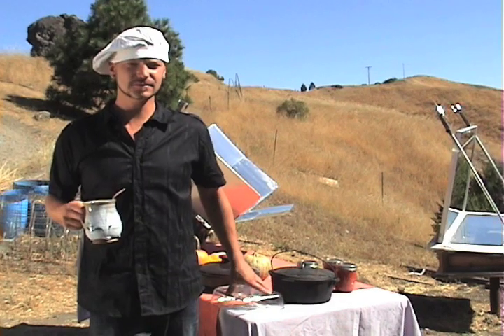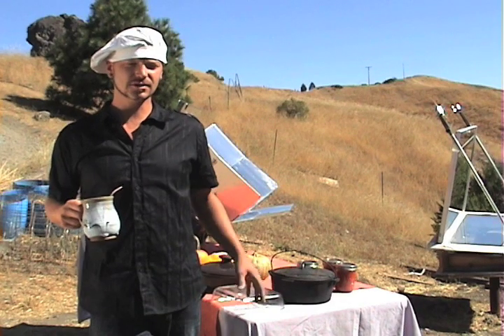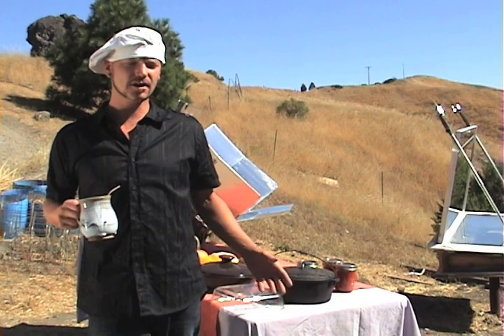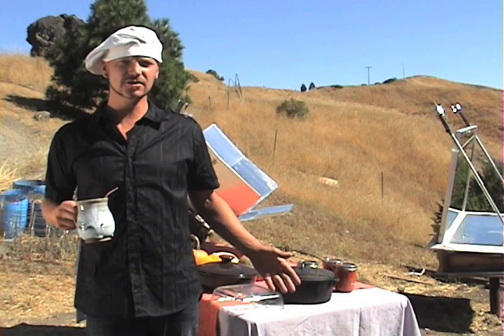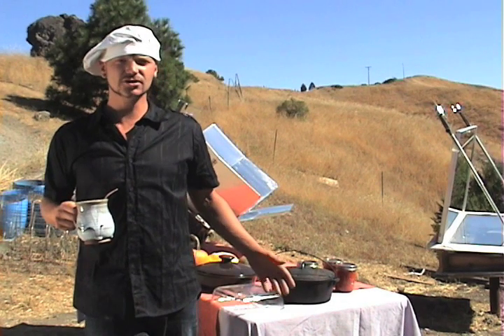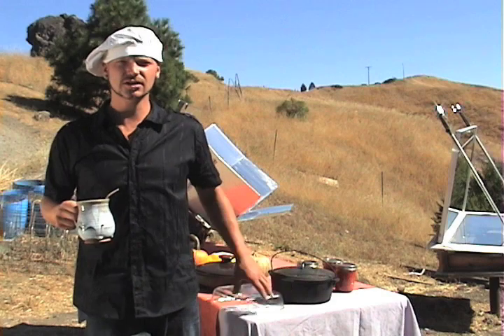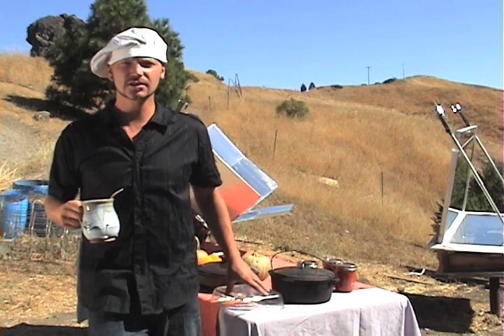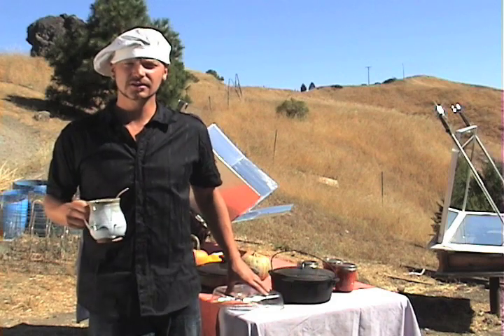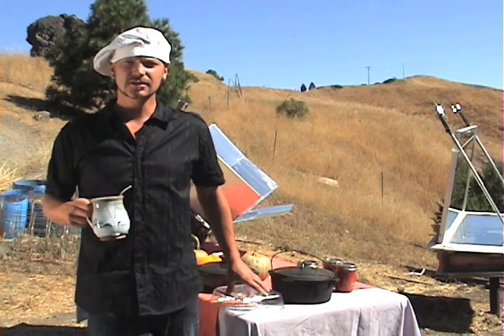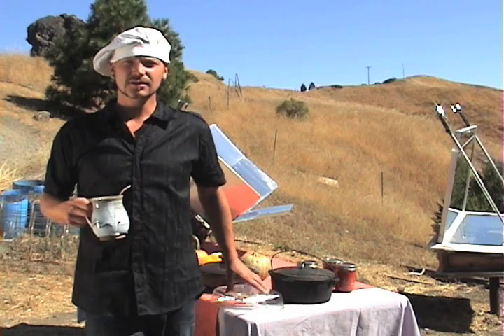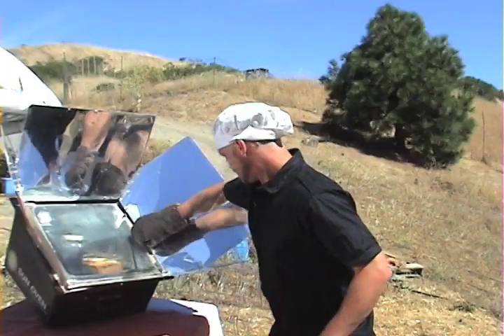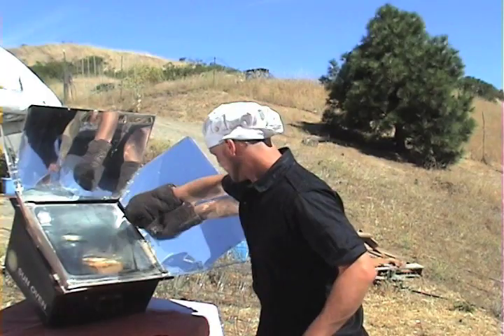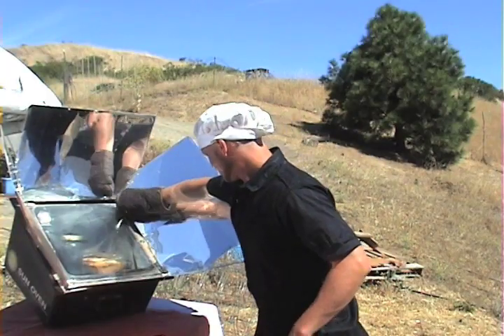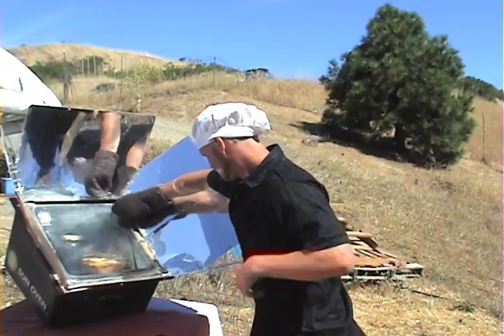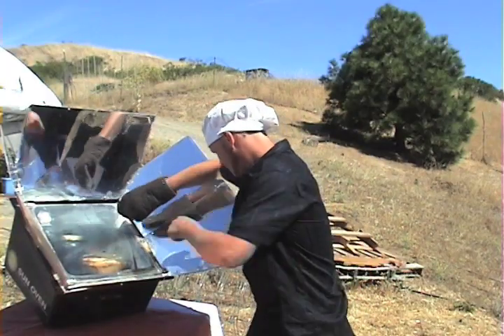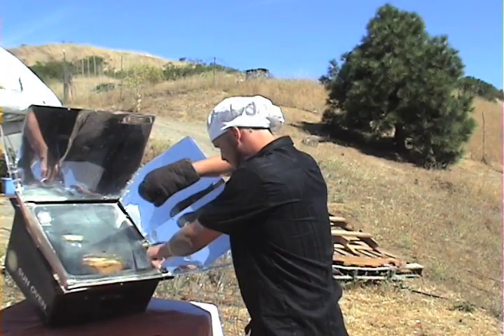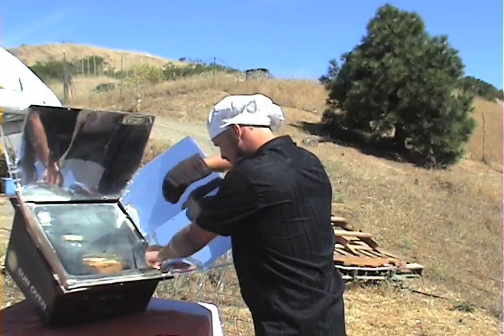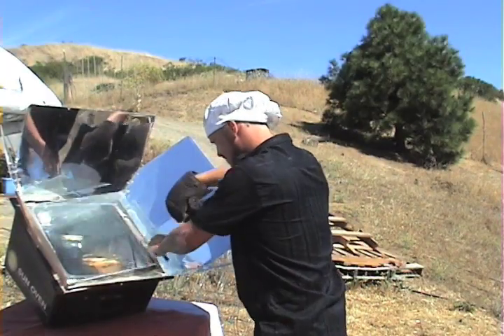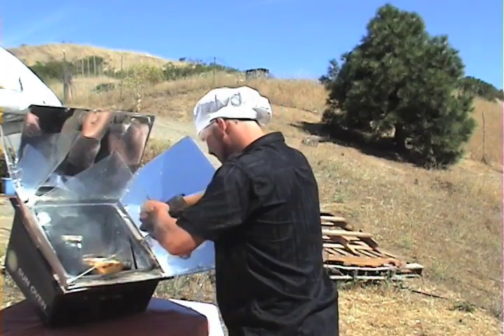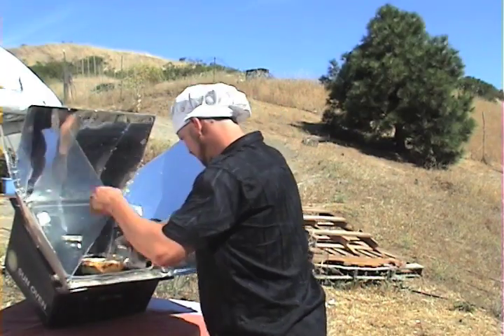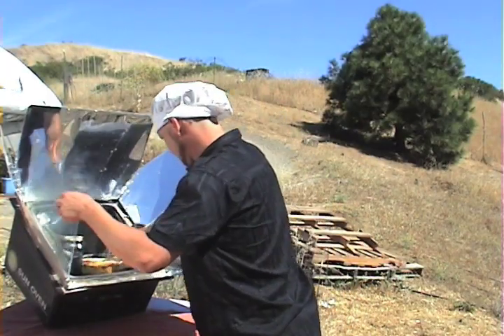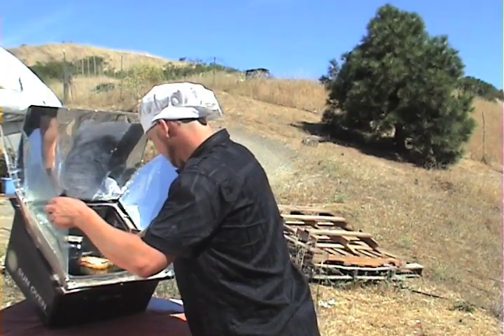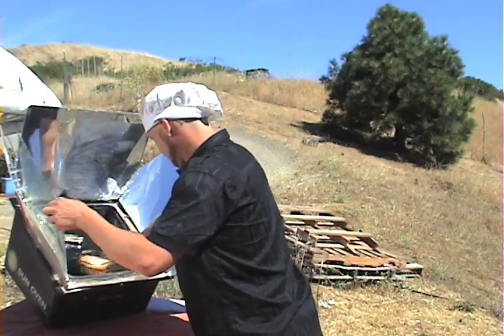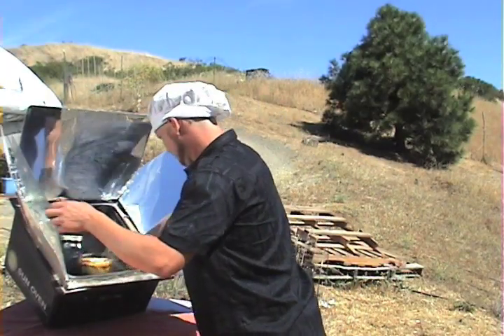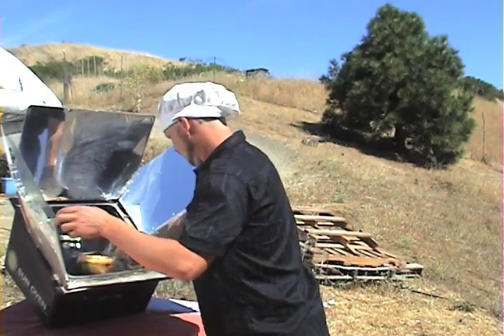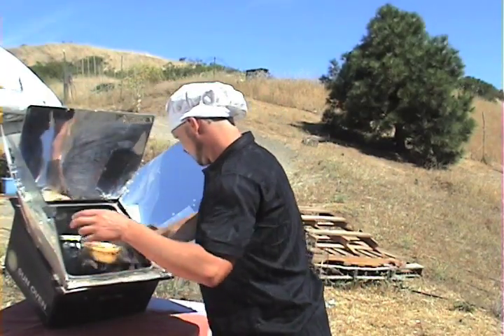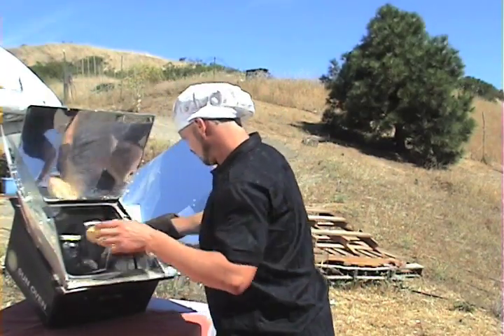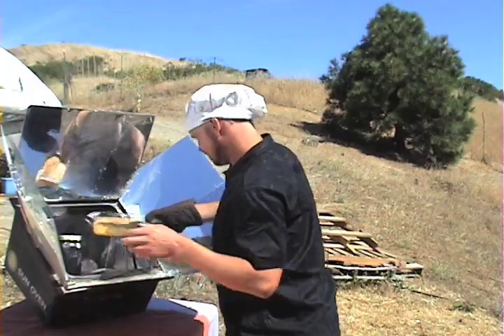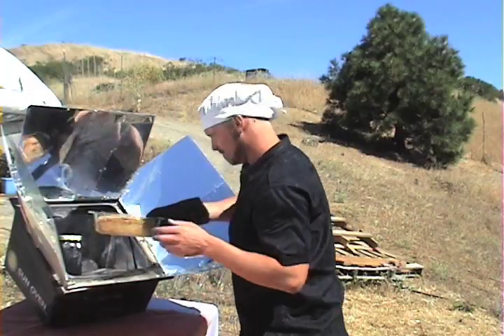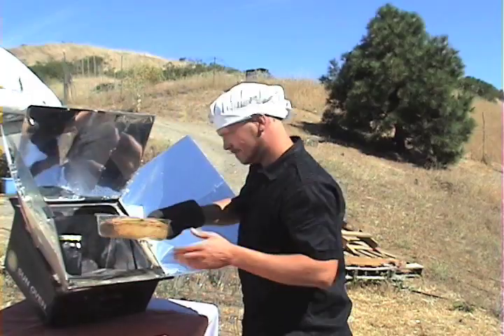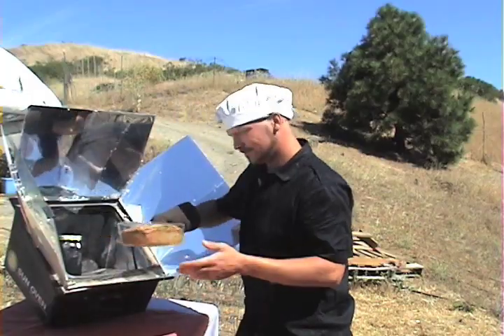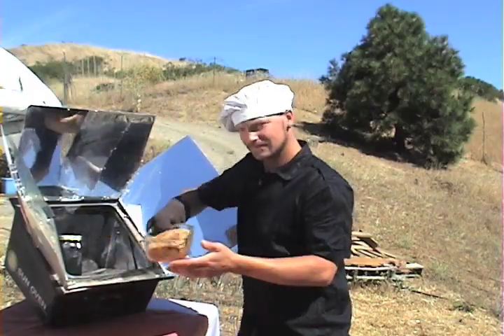Solar ovens cook like a slow cooker. They cook for a longer period of time at lower temperatures.